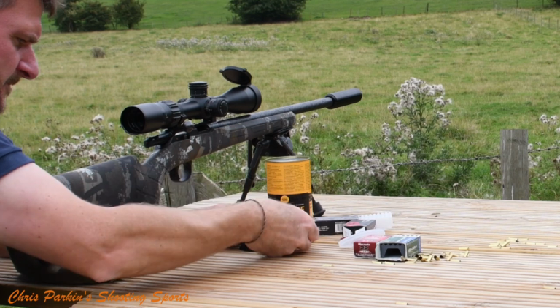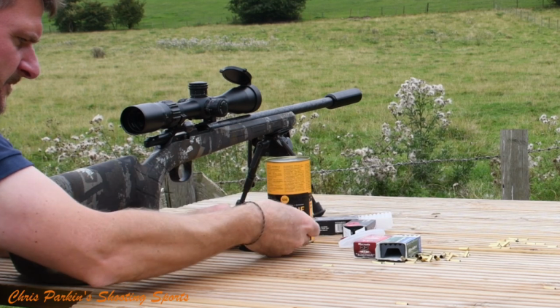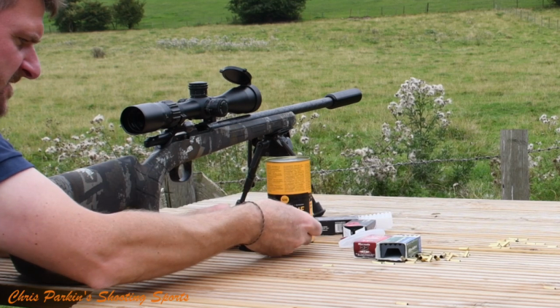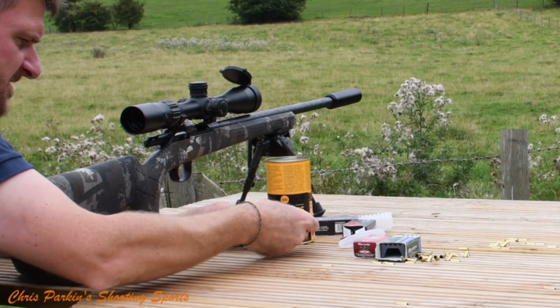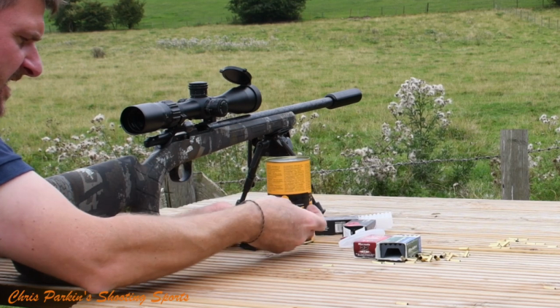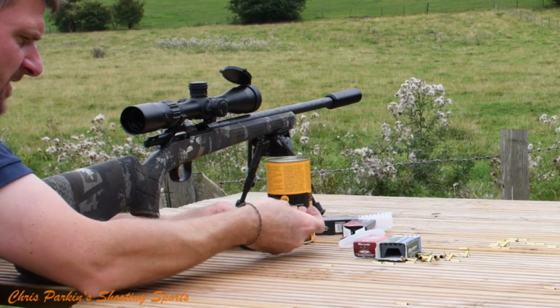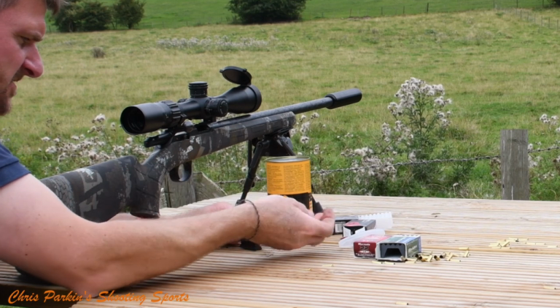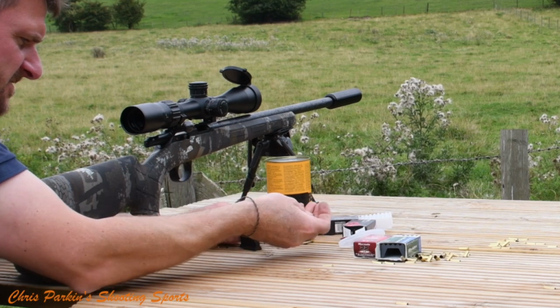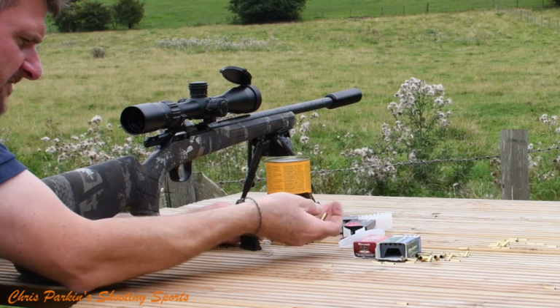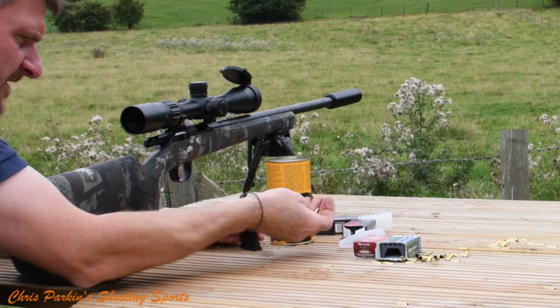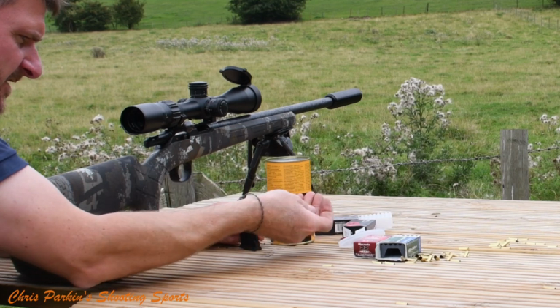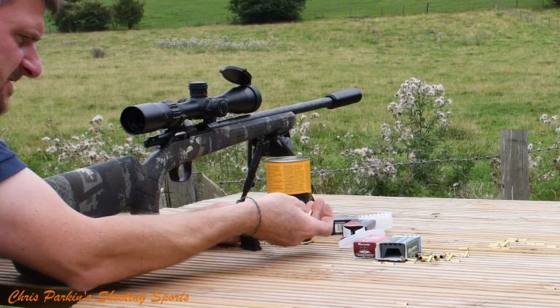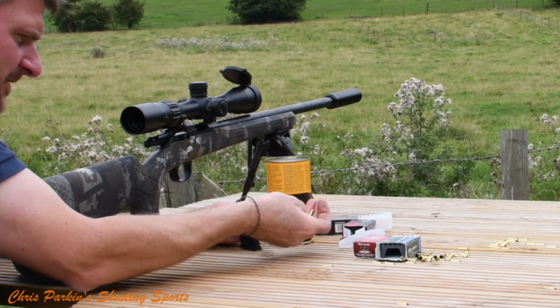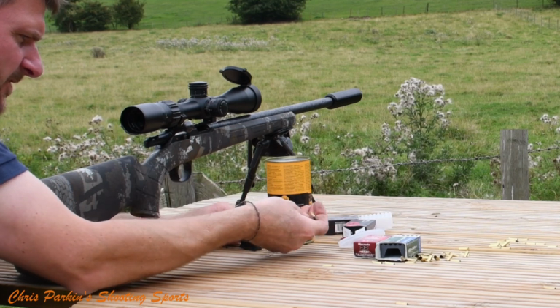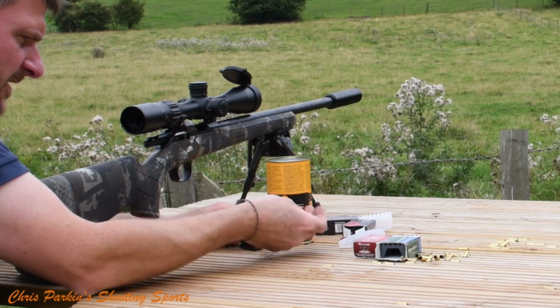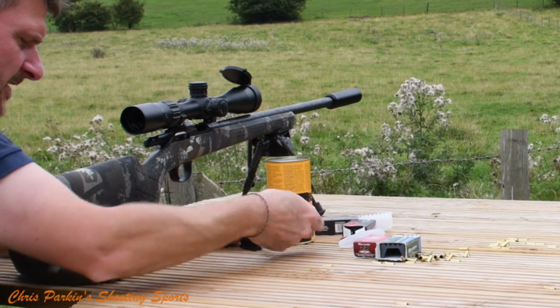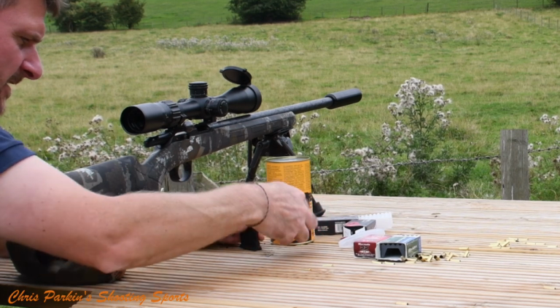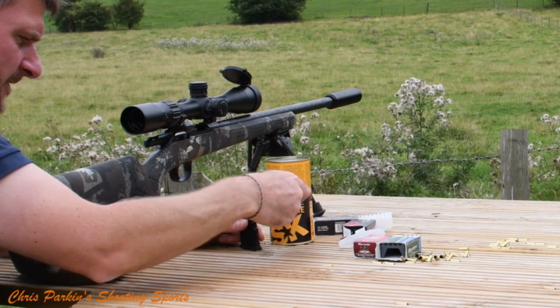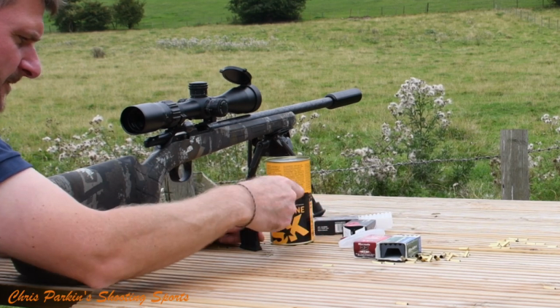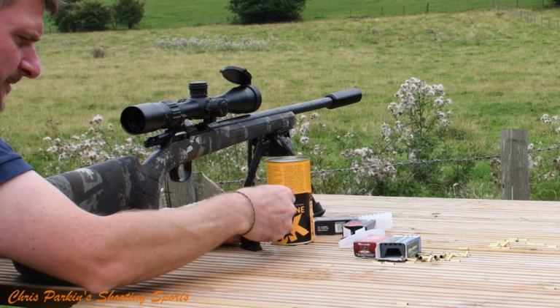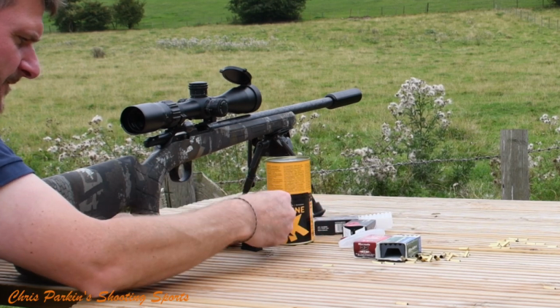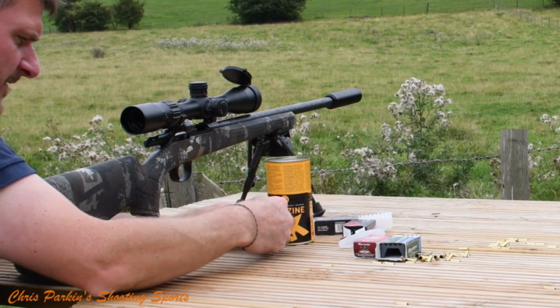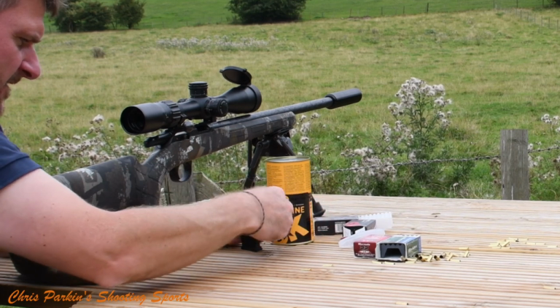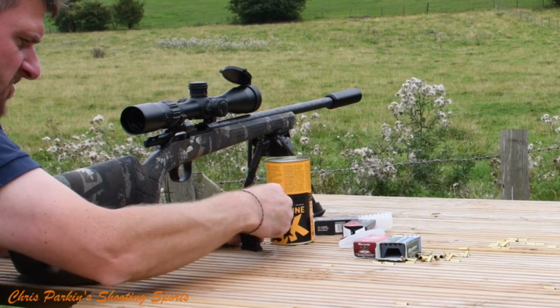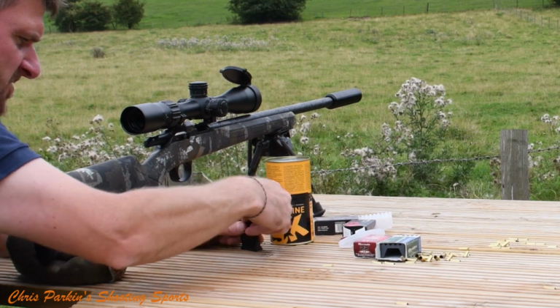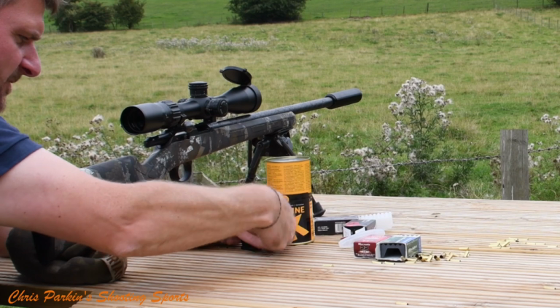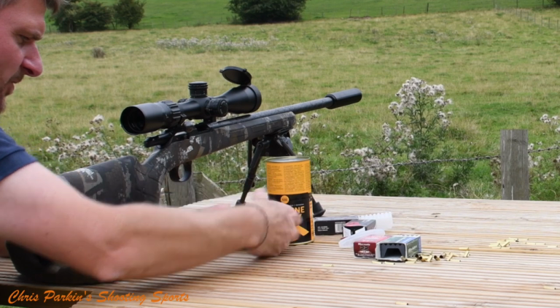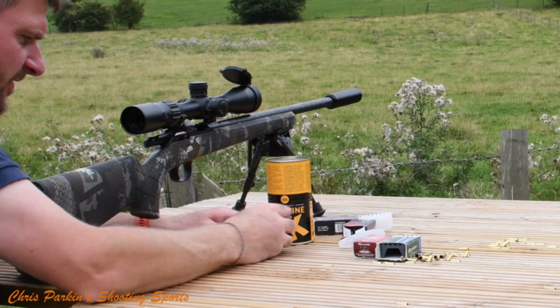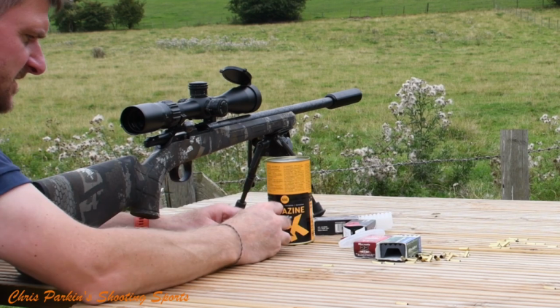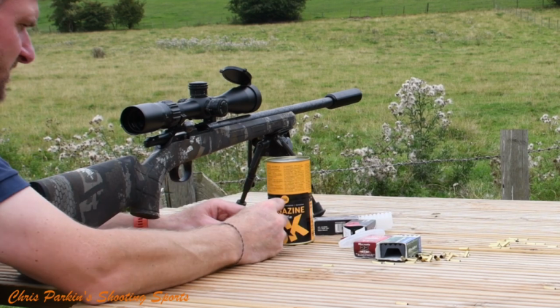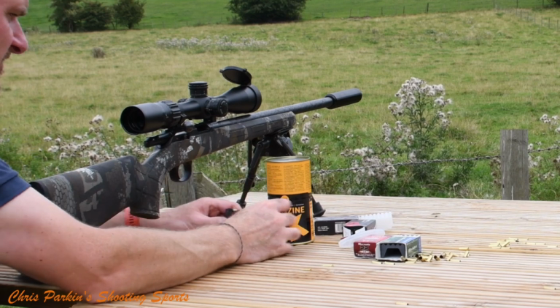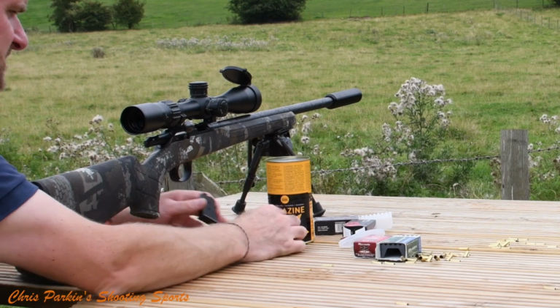This SK ammunition is very slippery and should chamber more easily than the others.